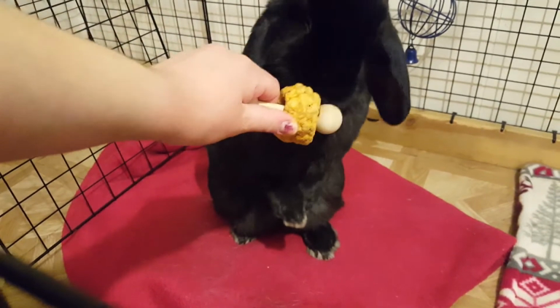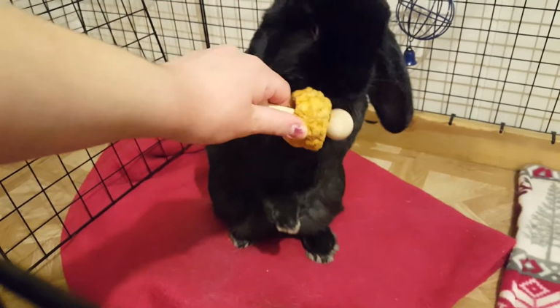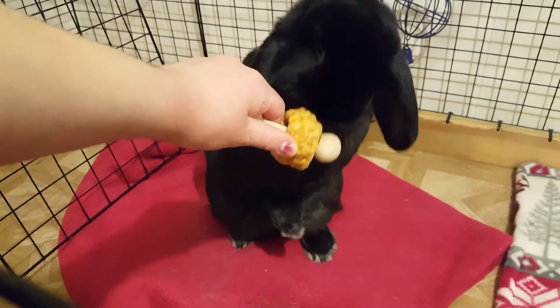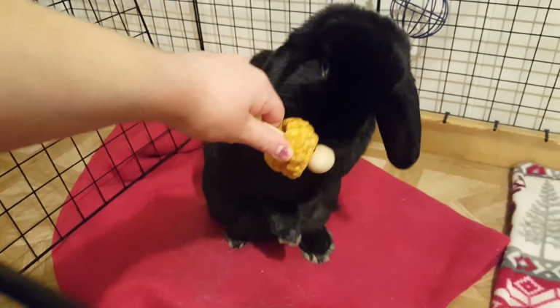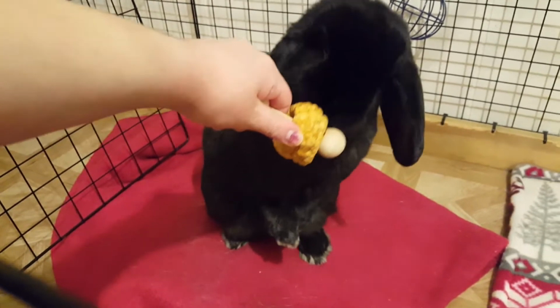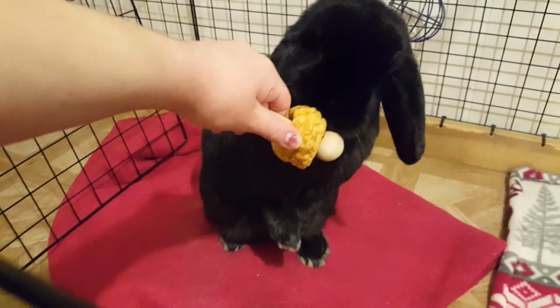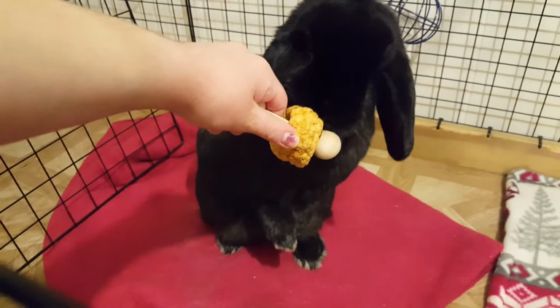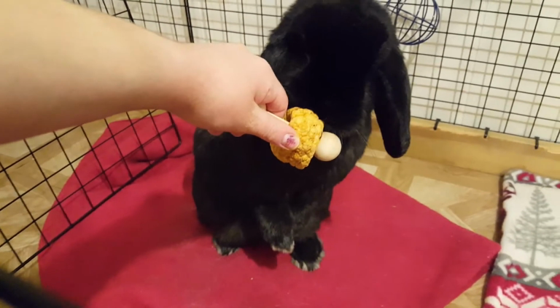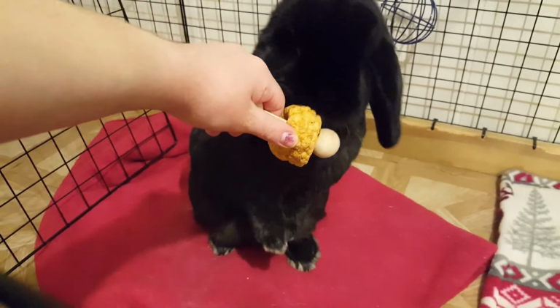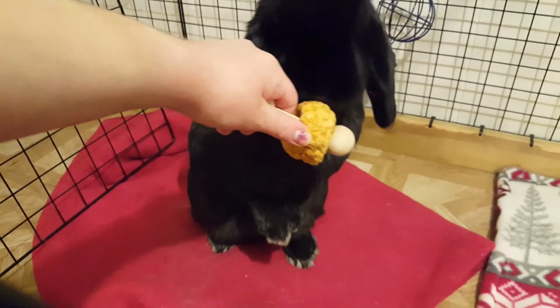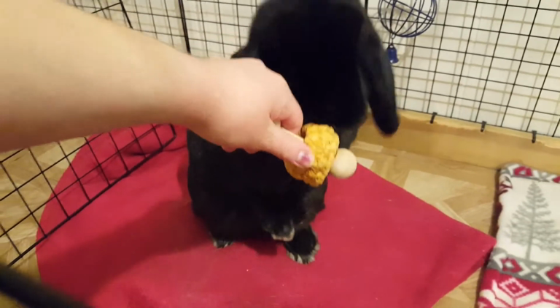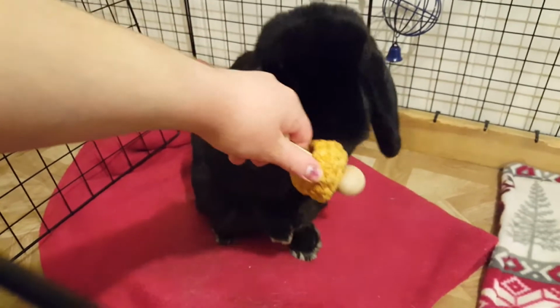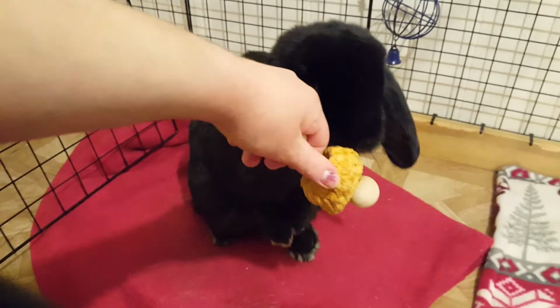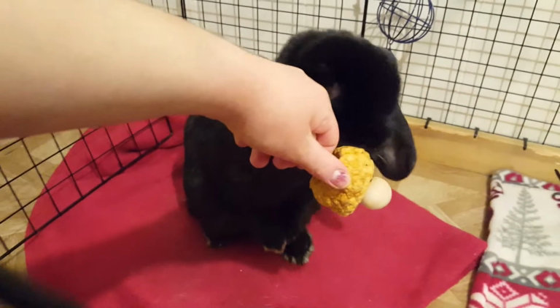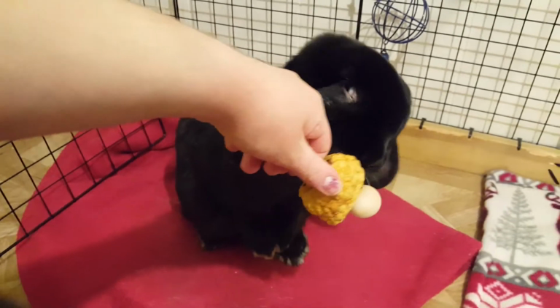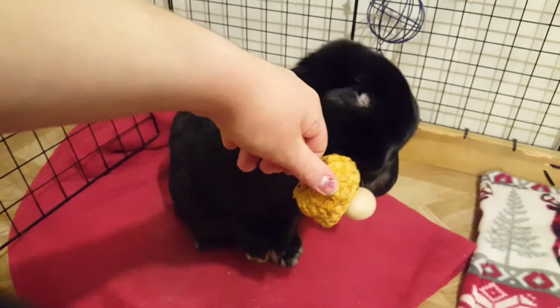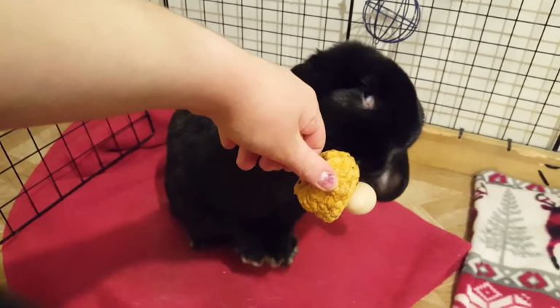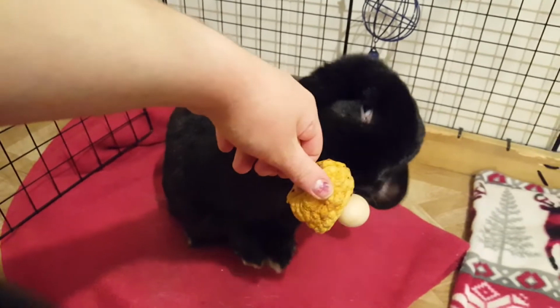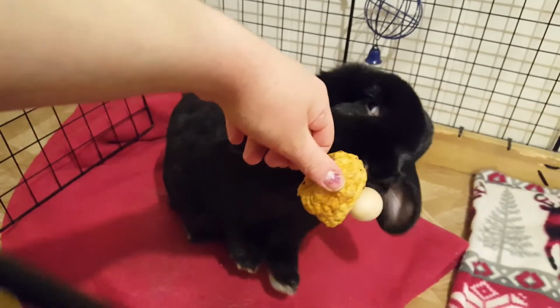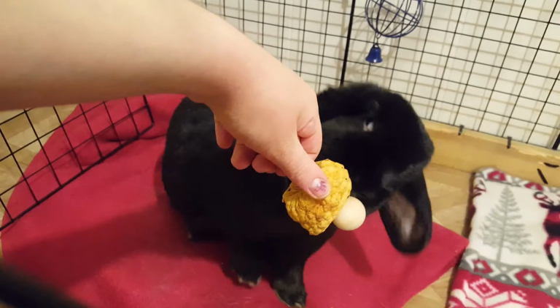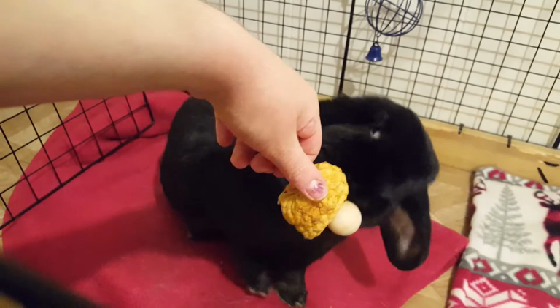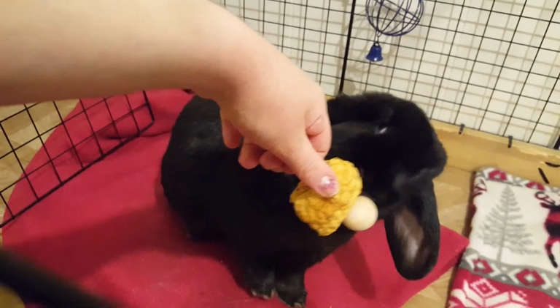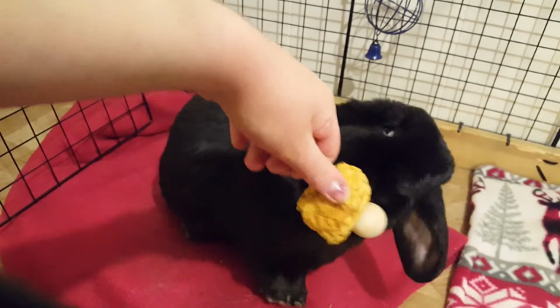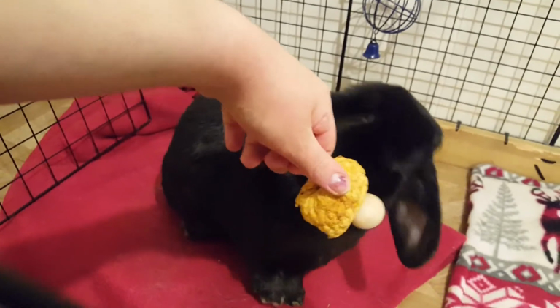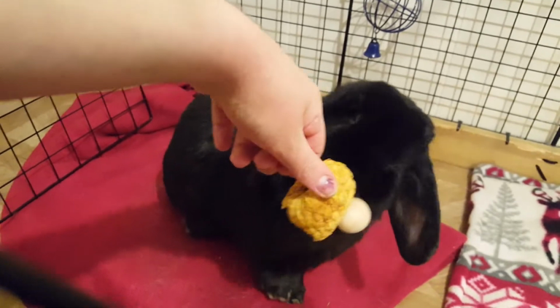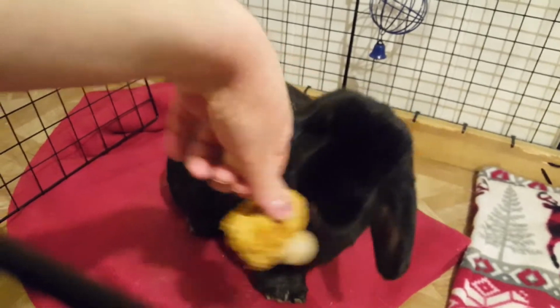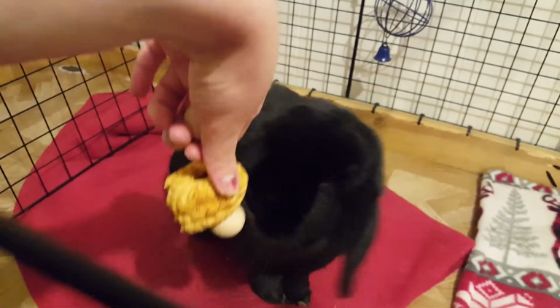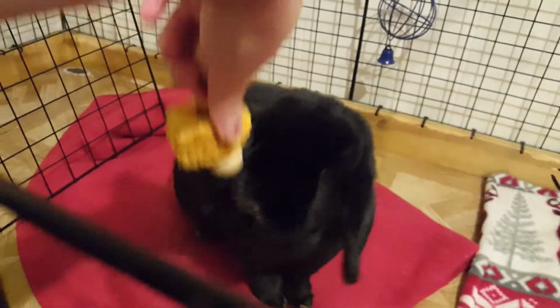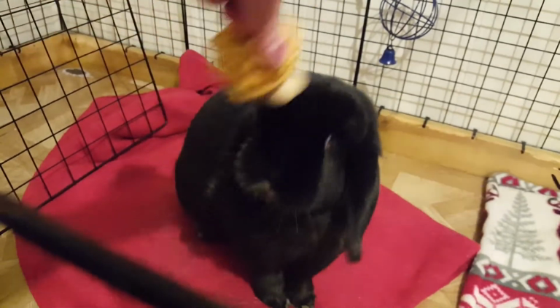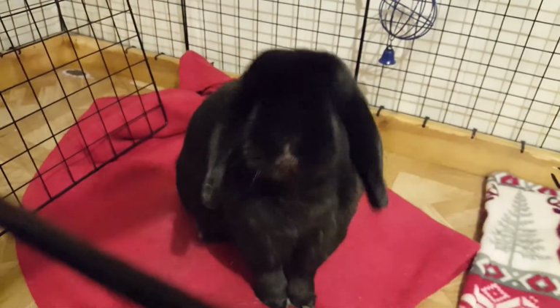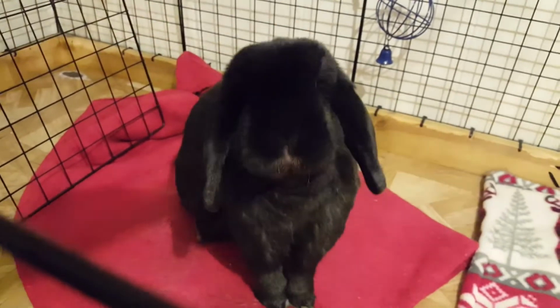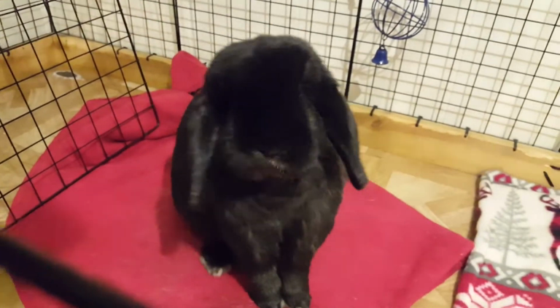I'm not going to let them eat this whole thing. I'll let them have a little bit every once in a while.